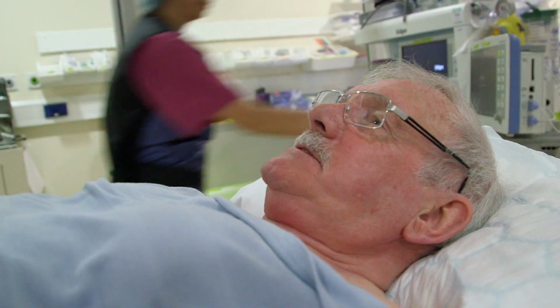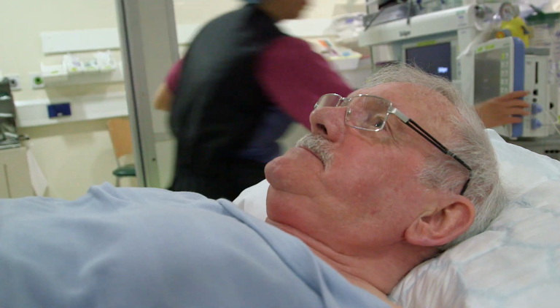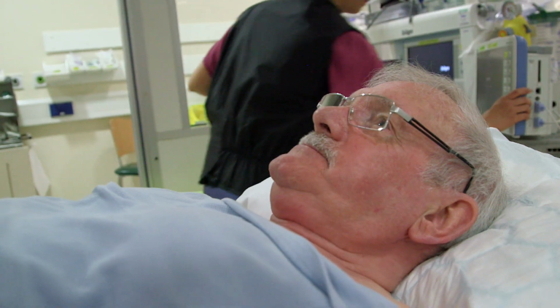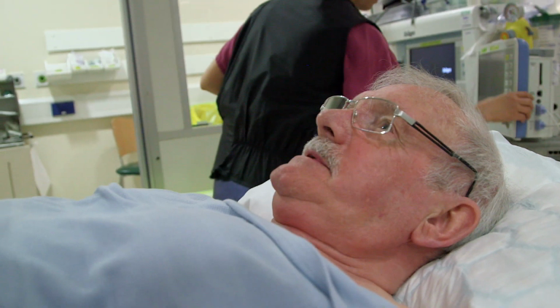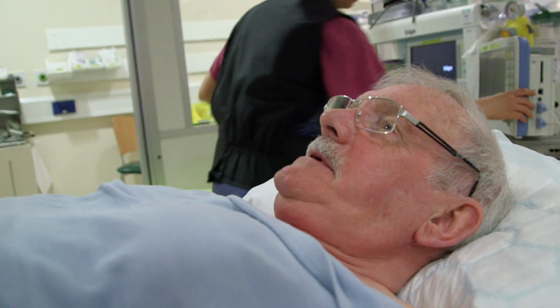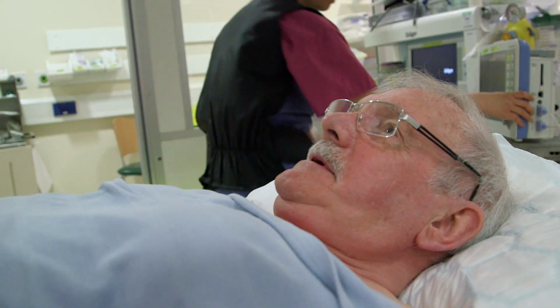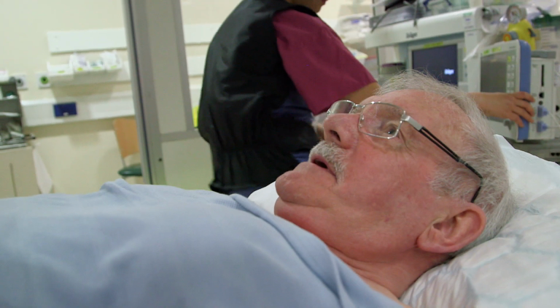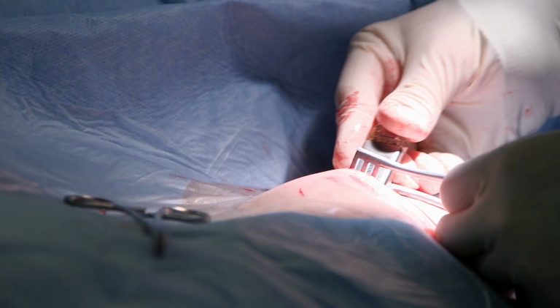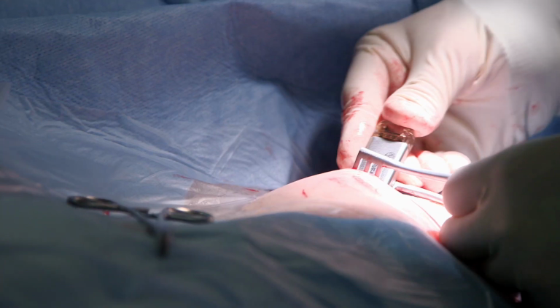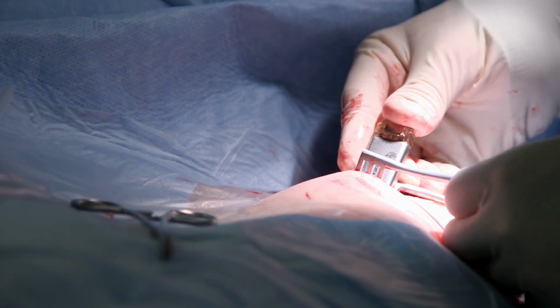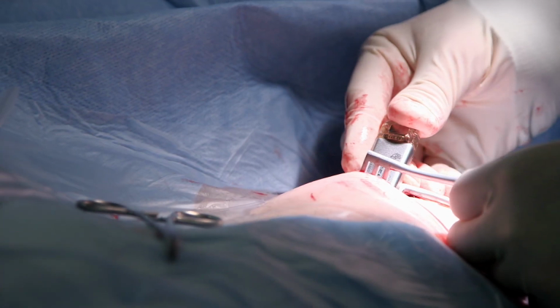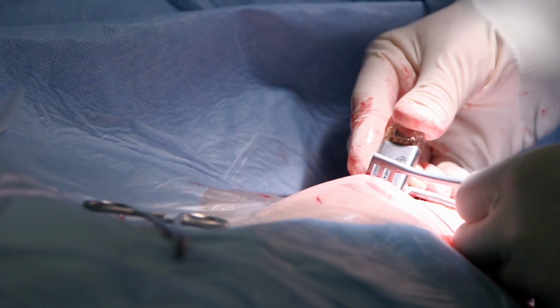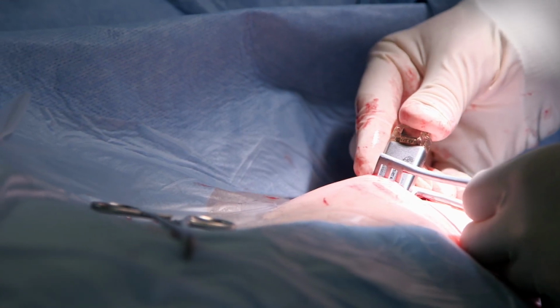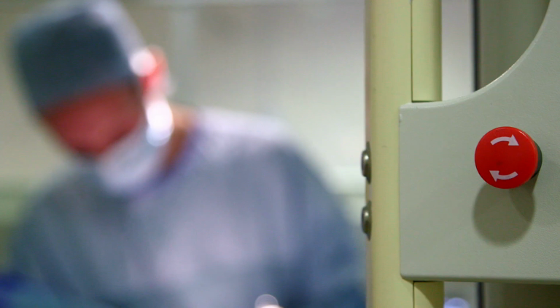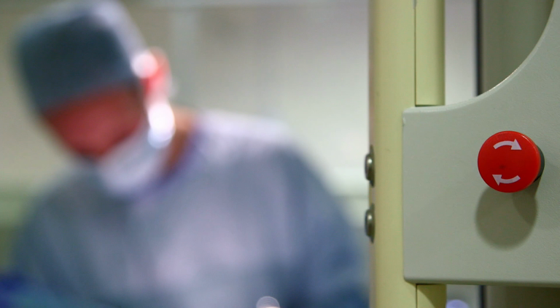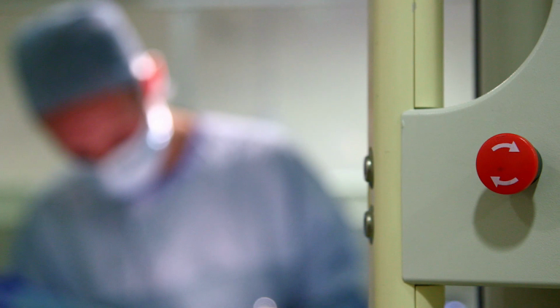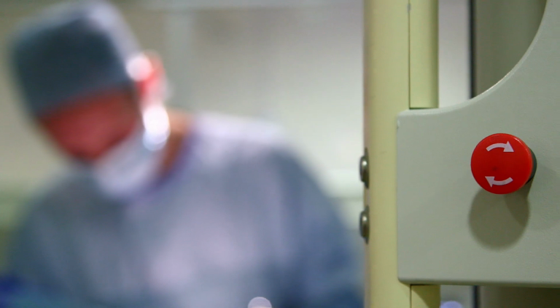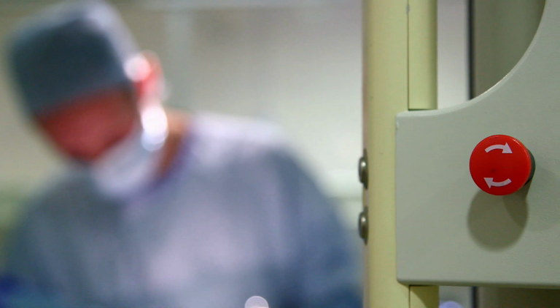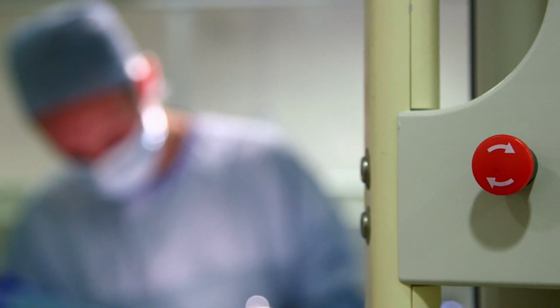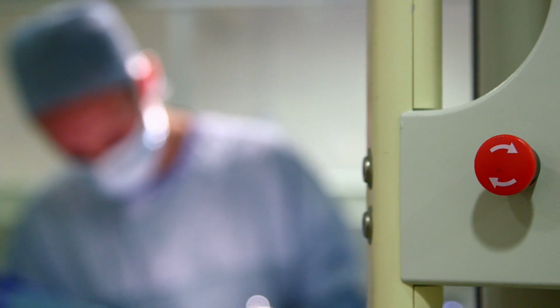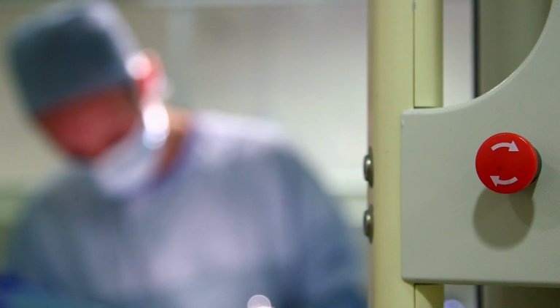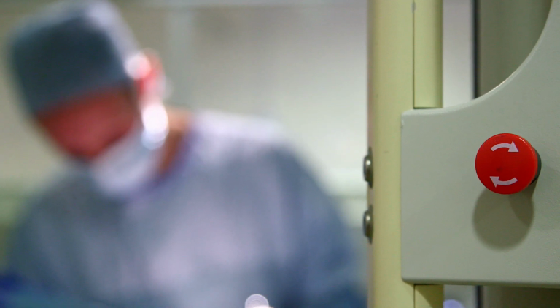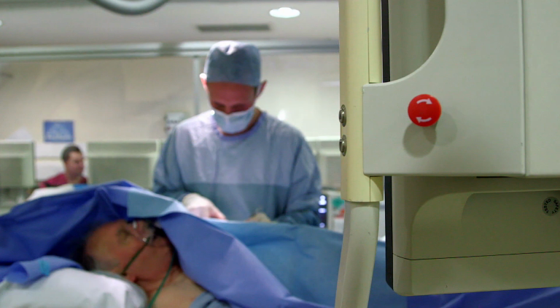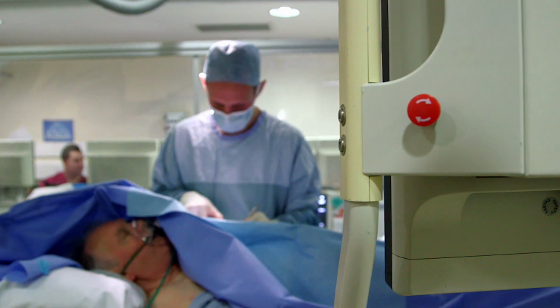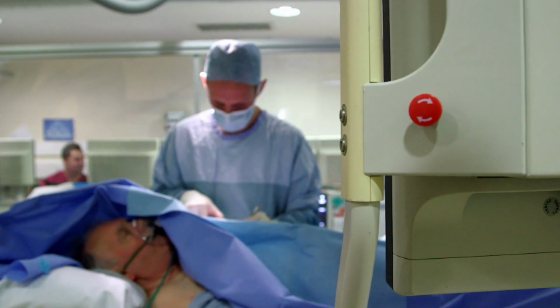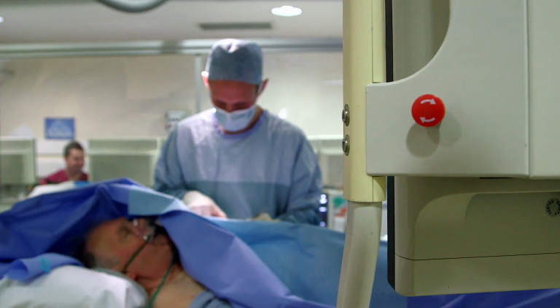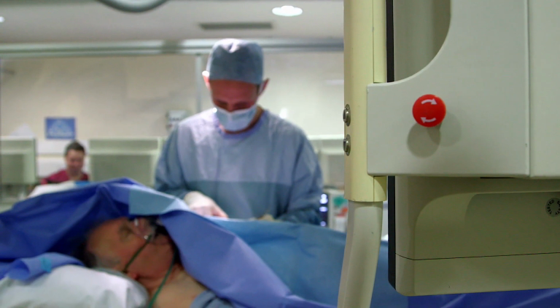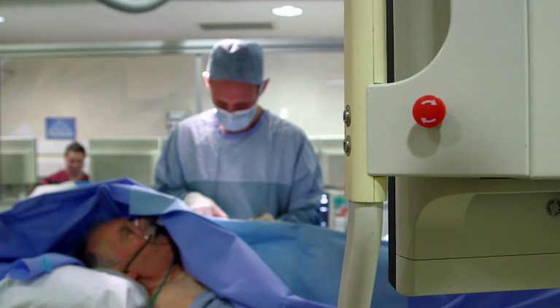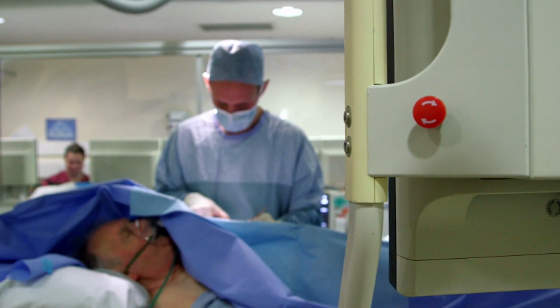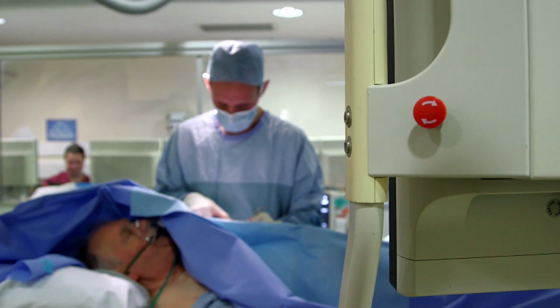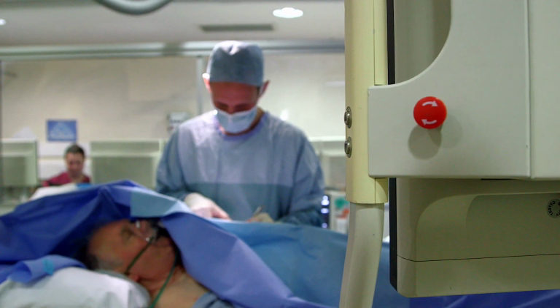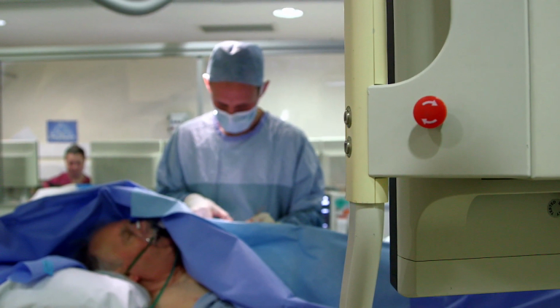This film will show you what to expect if you are having a loop recorder inserted. It includes images of the surgery in progress.